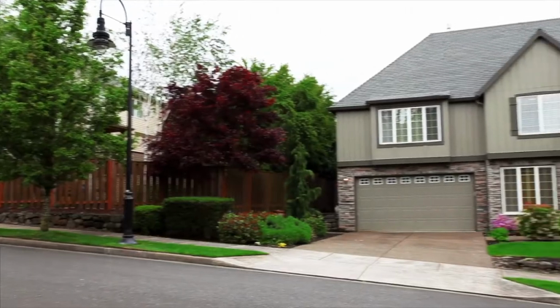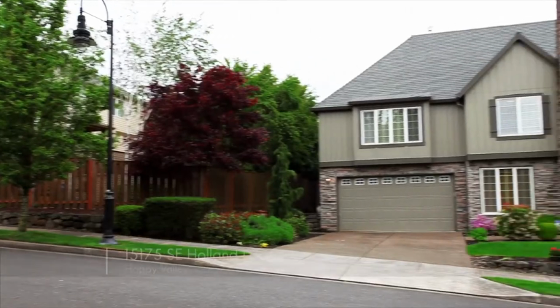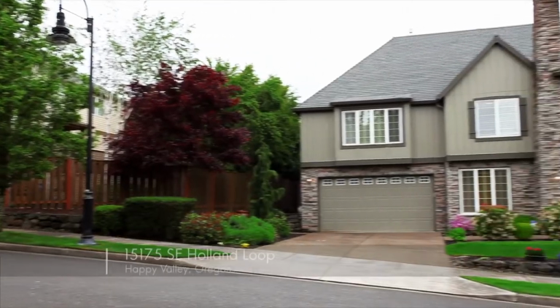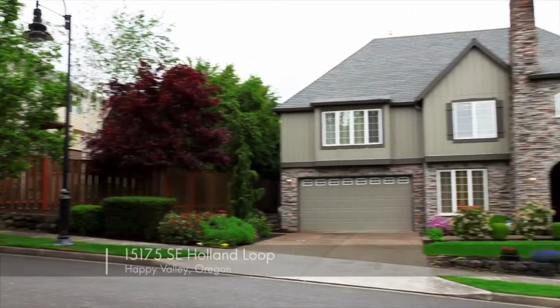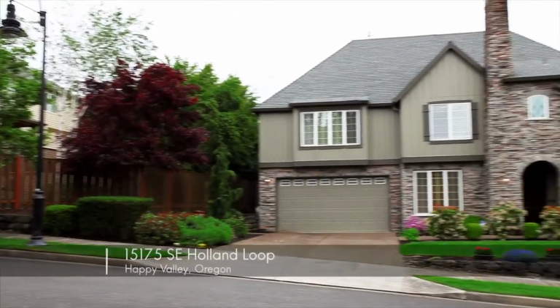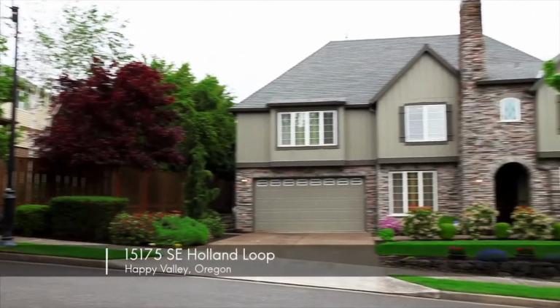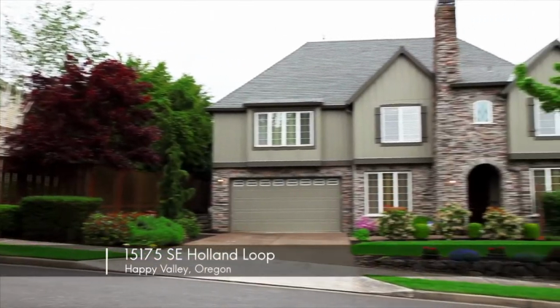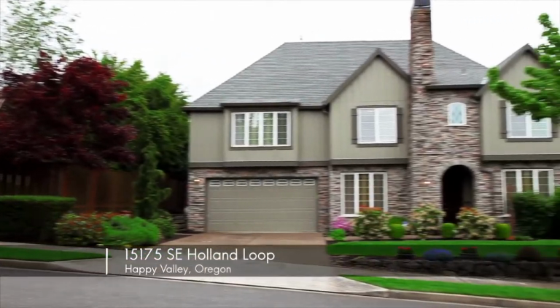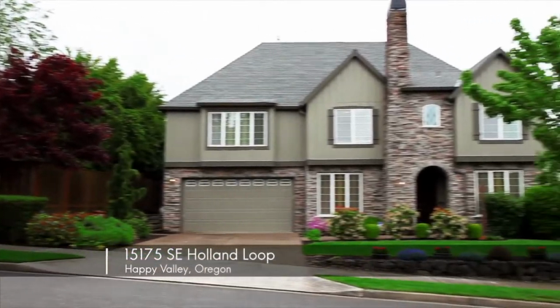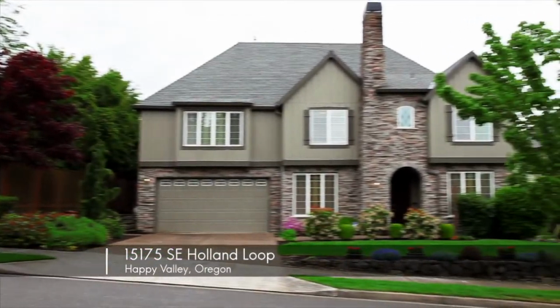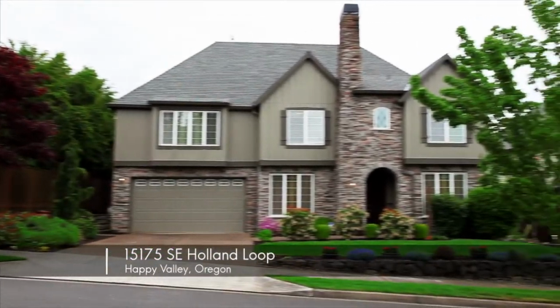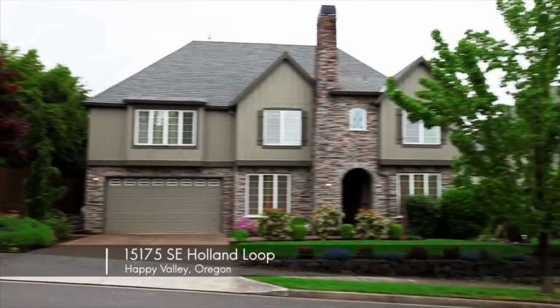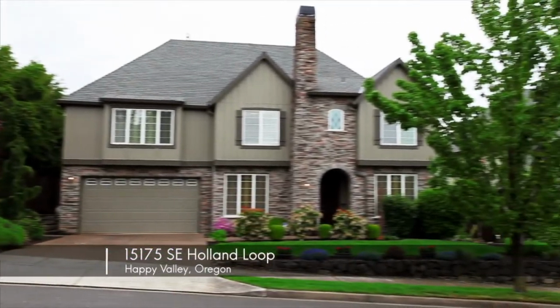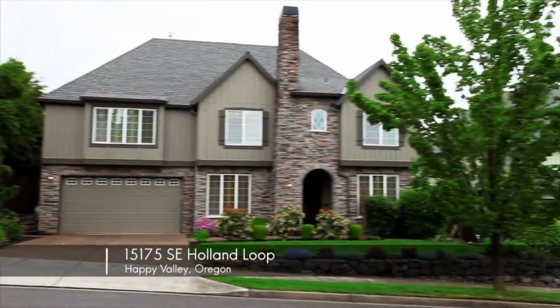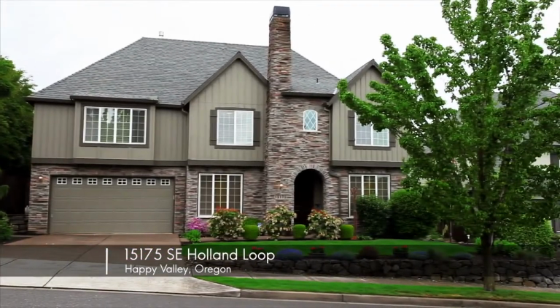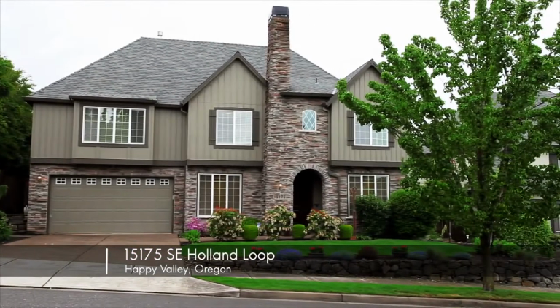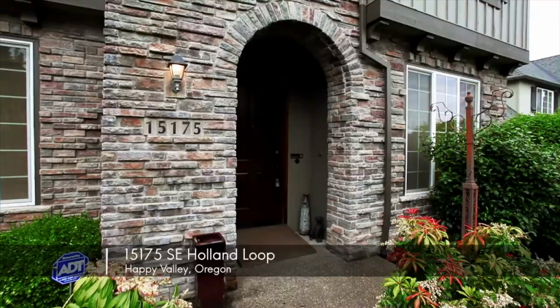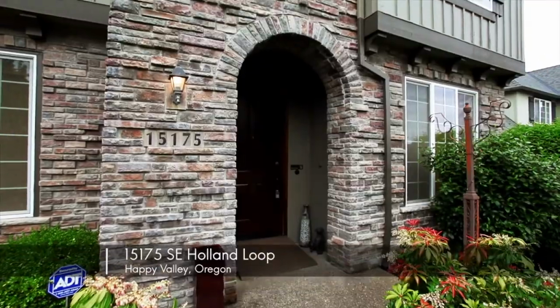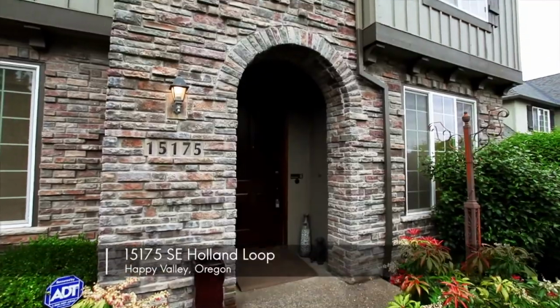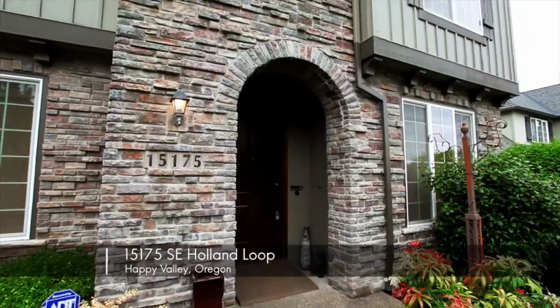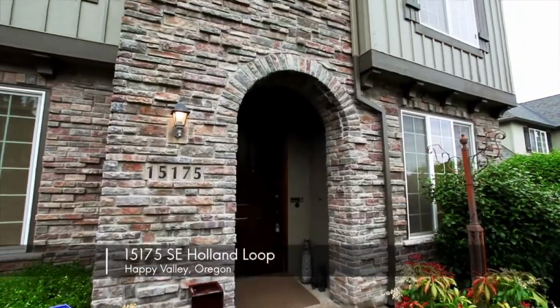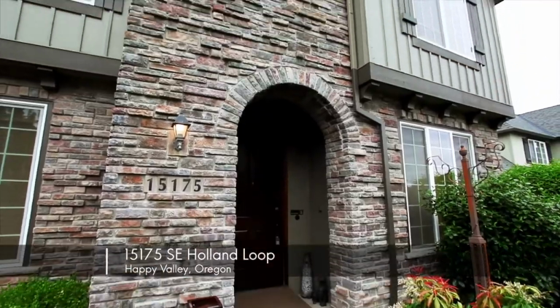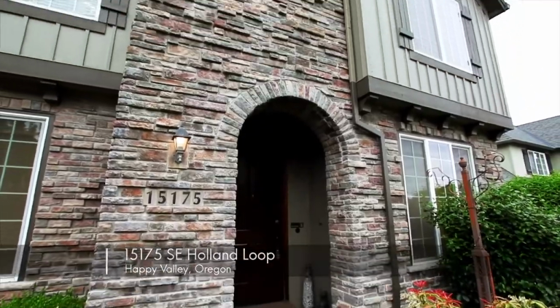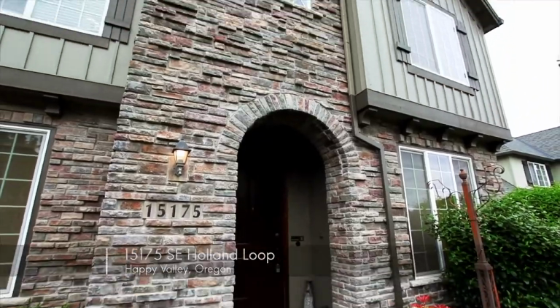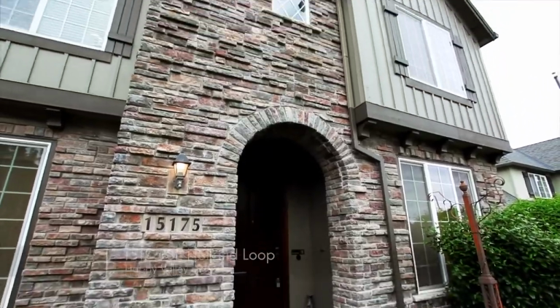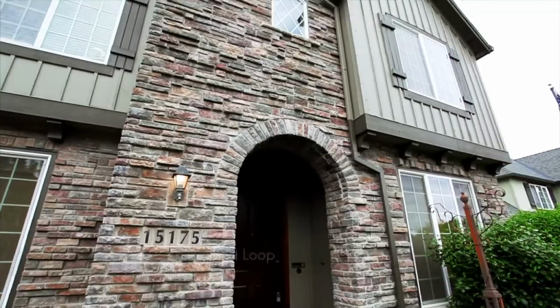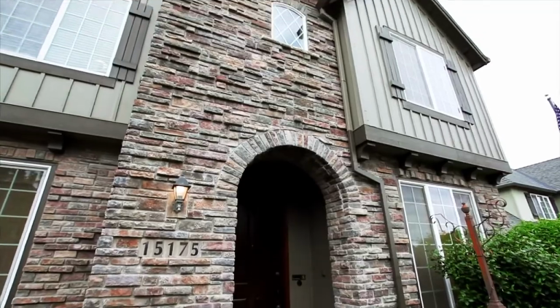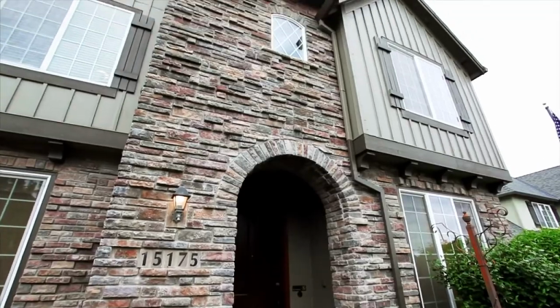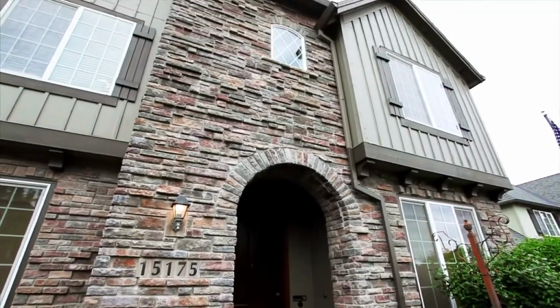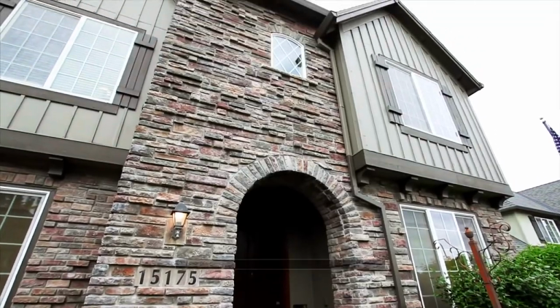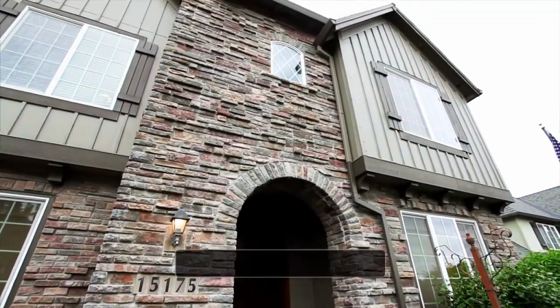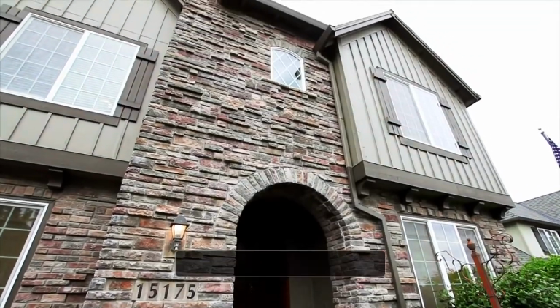Welcome to this custom-built, highly upgraded home in the coveted Shadow Ridge neighborhood.